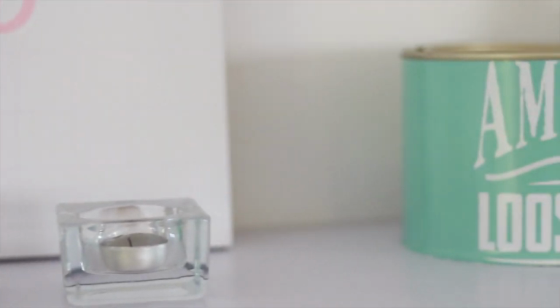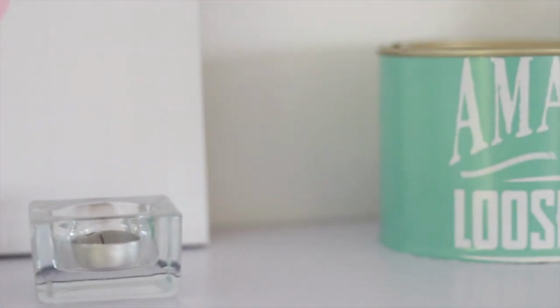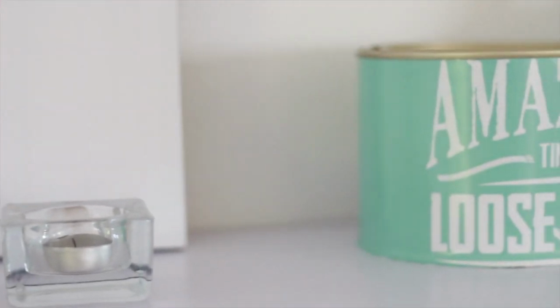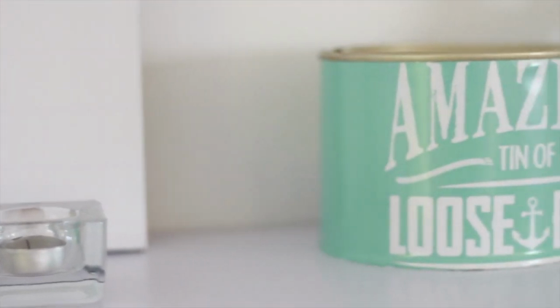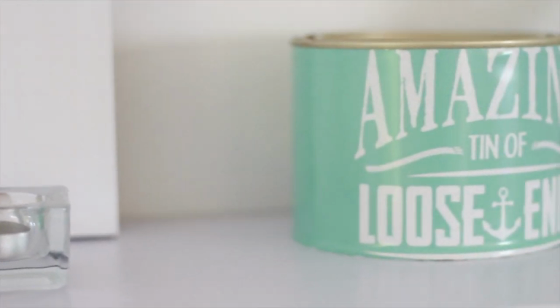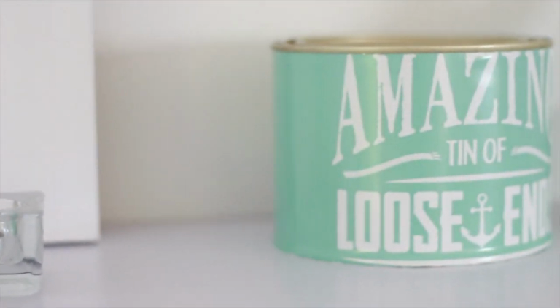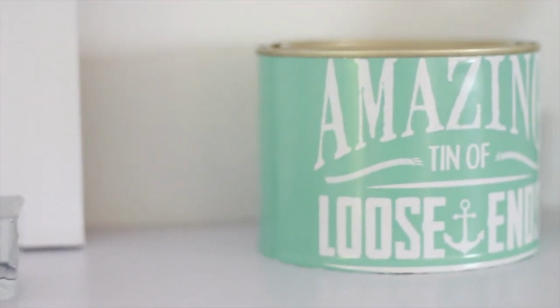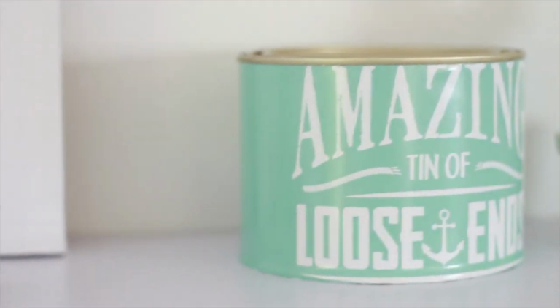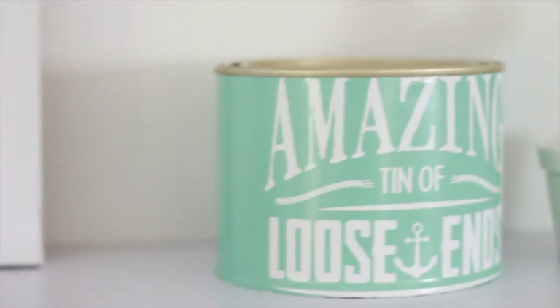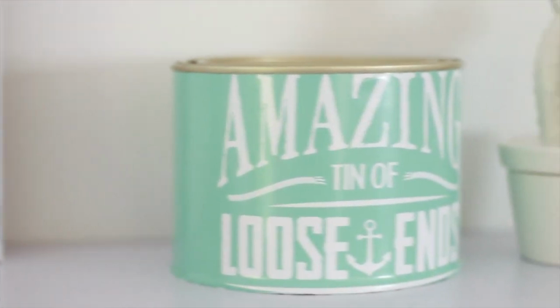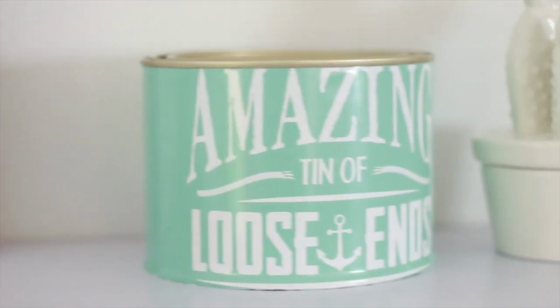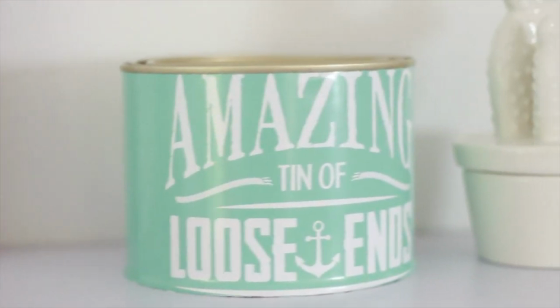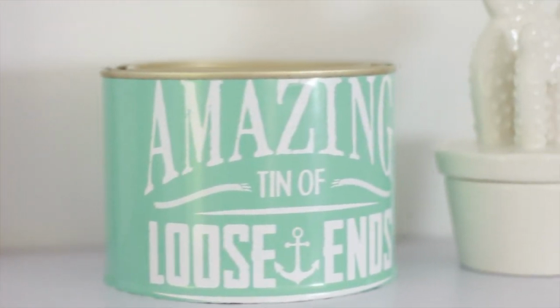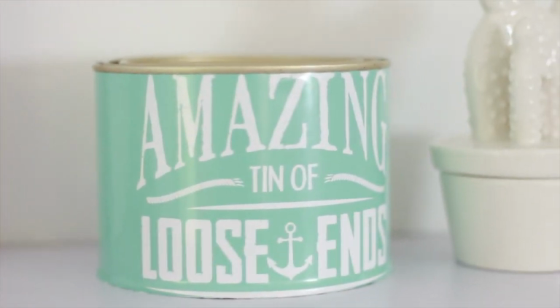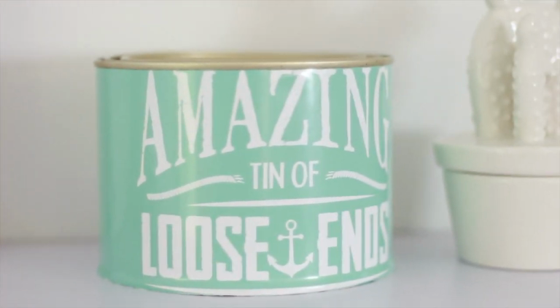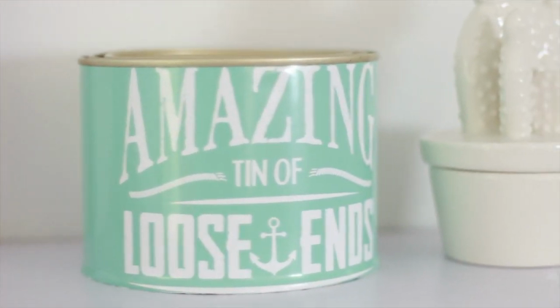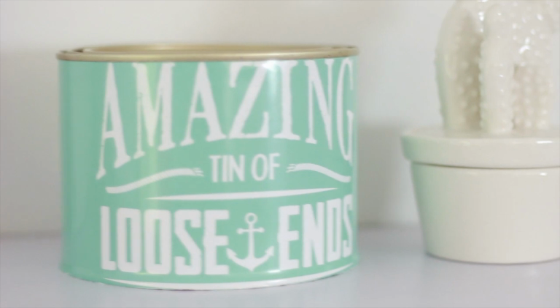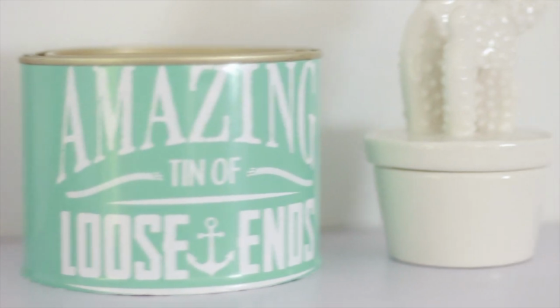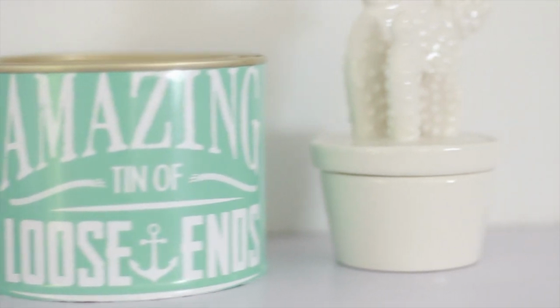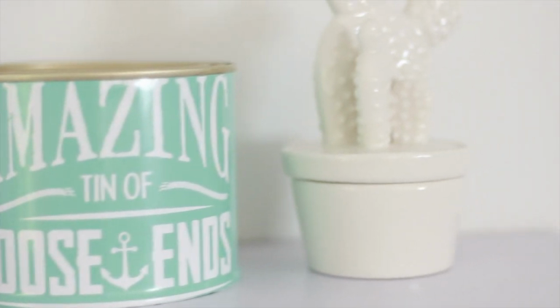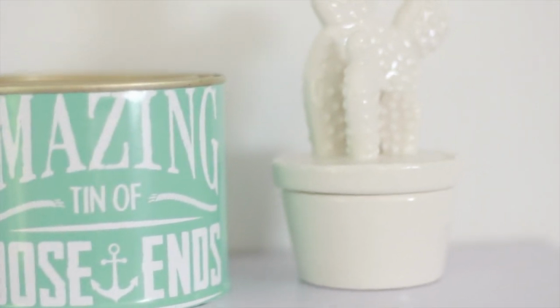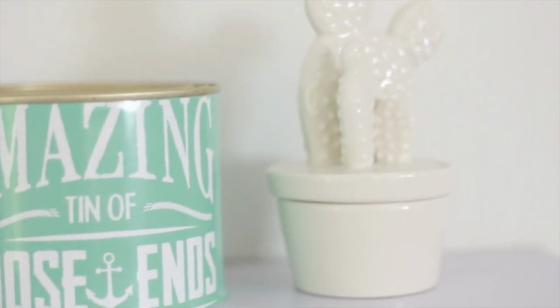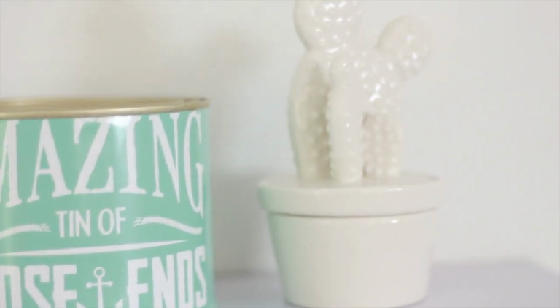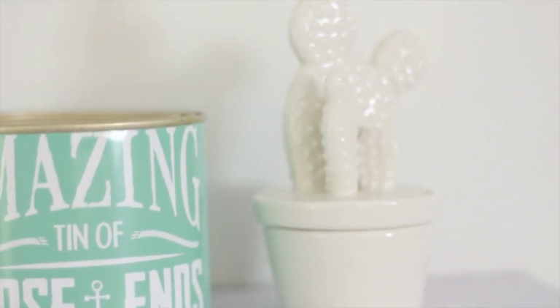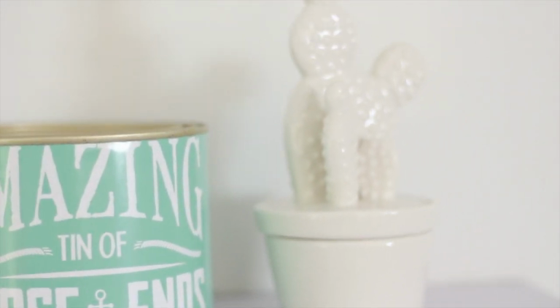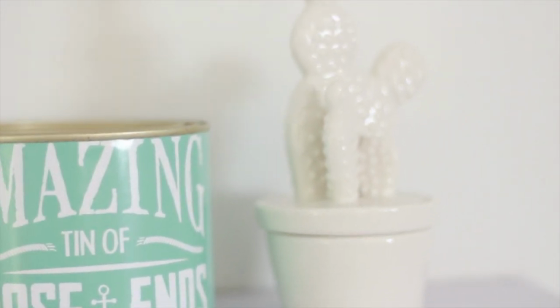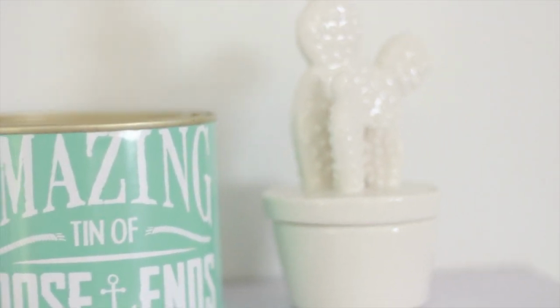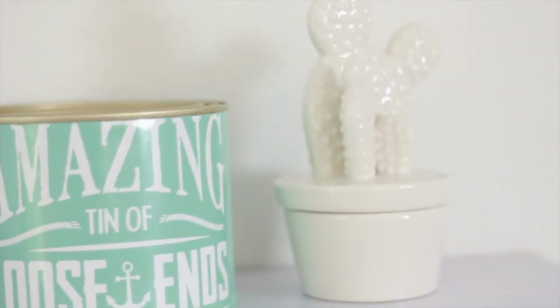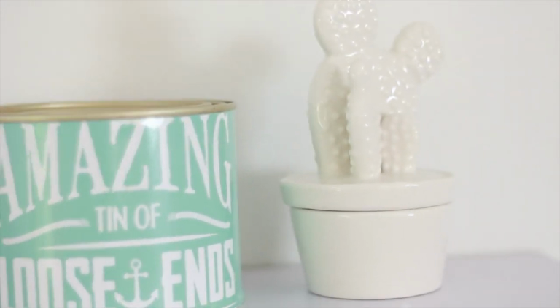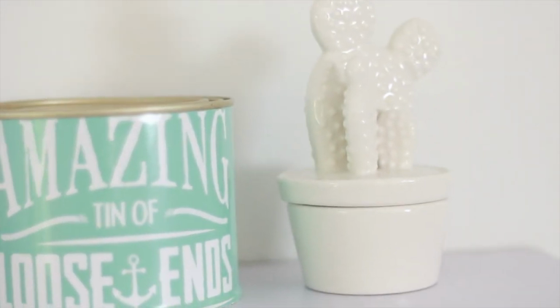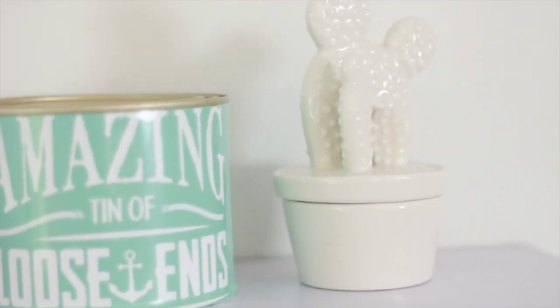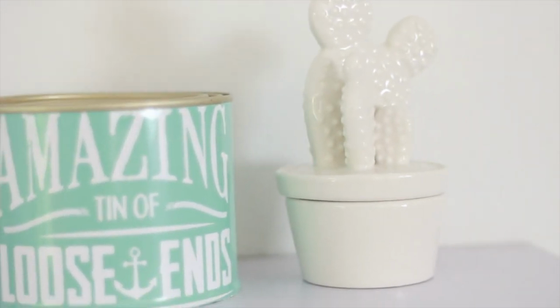And then a tin of loose ends. I'm actually going to do a DIY for you guys with that.